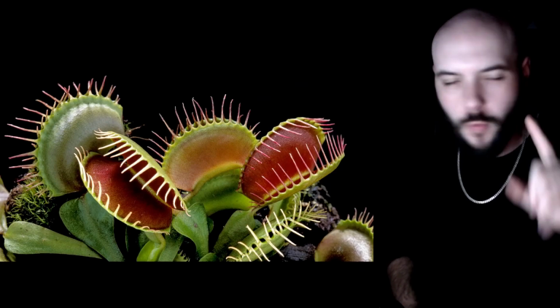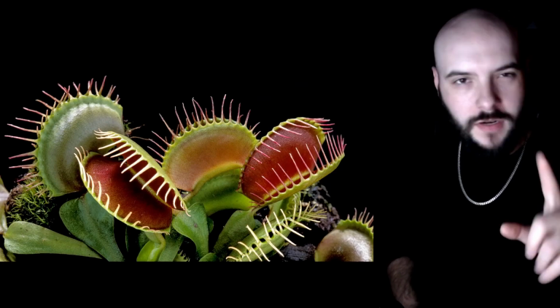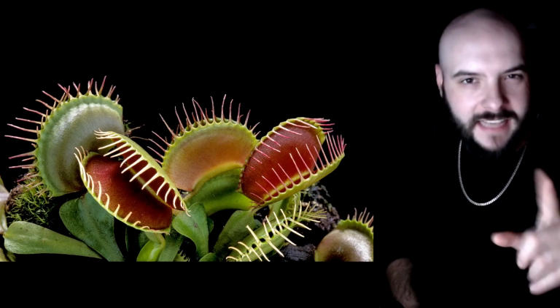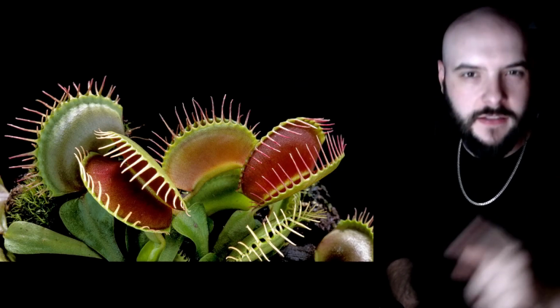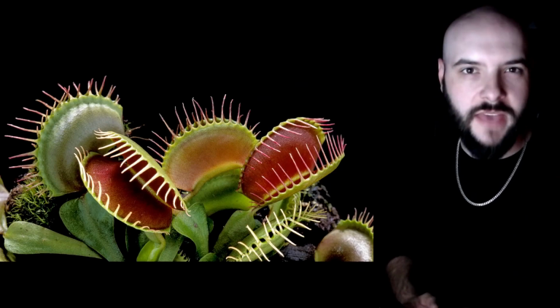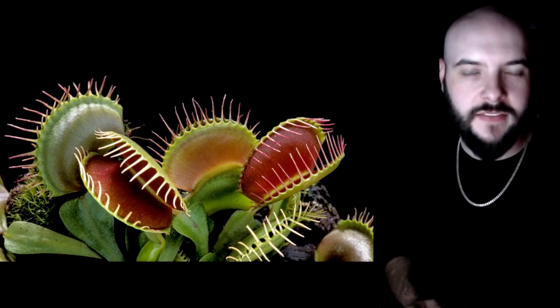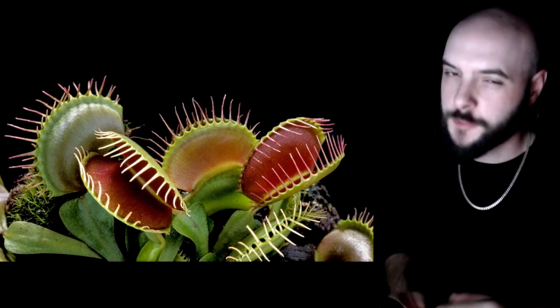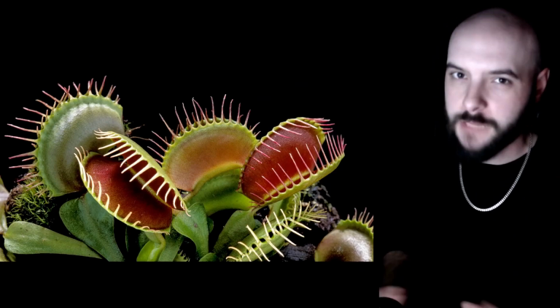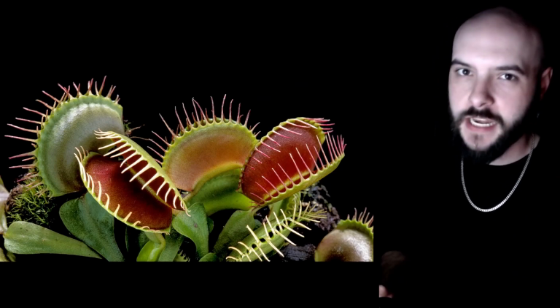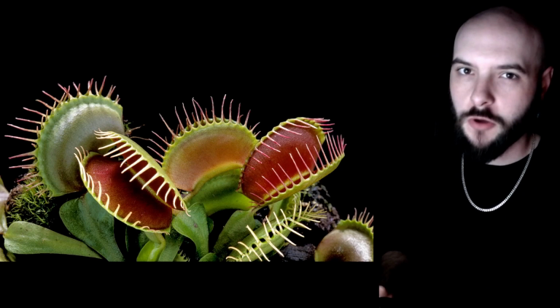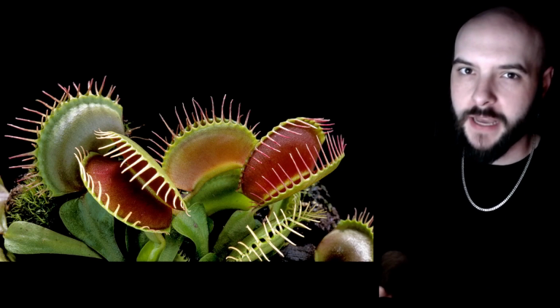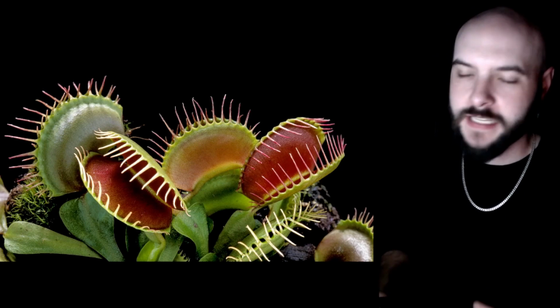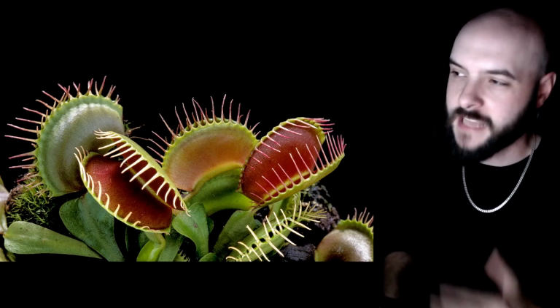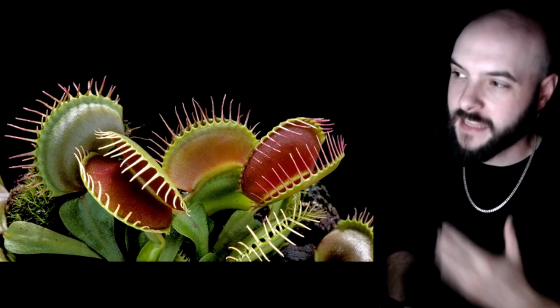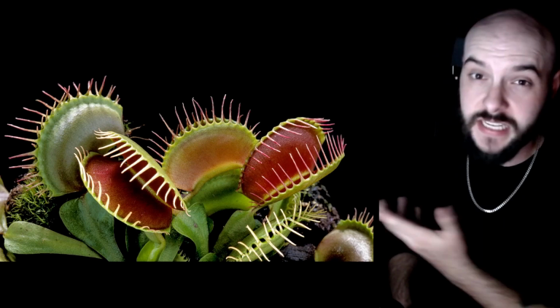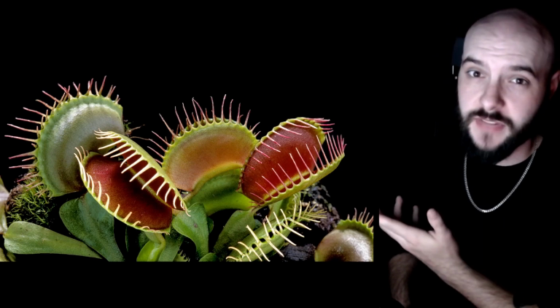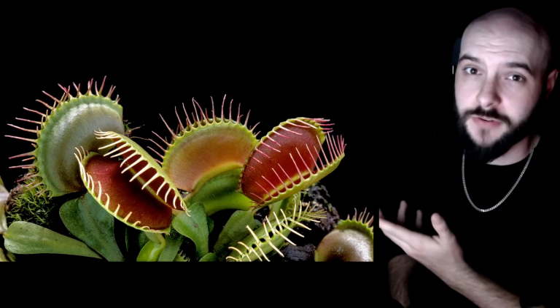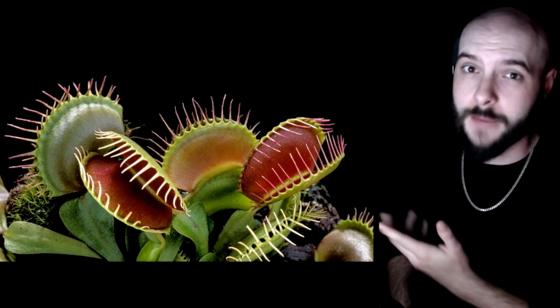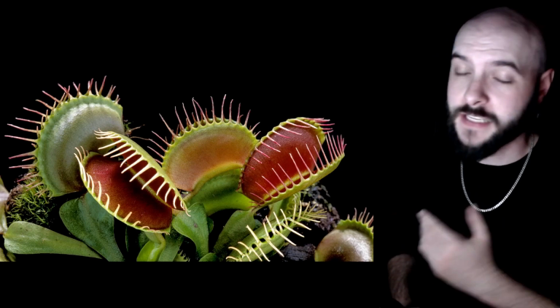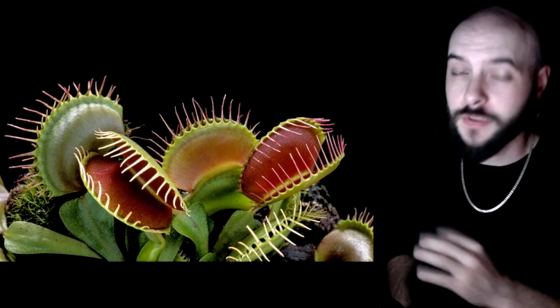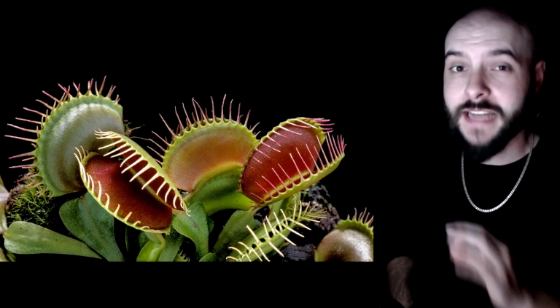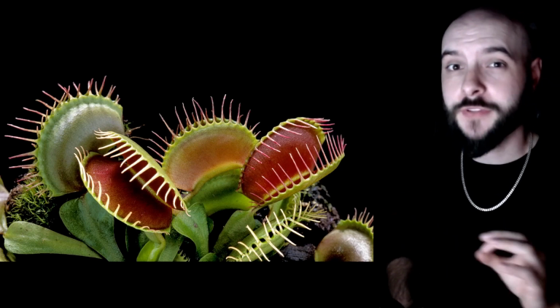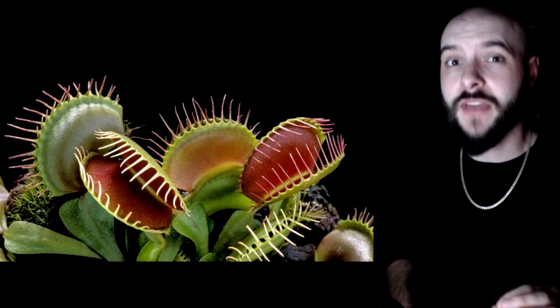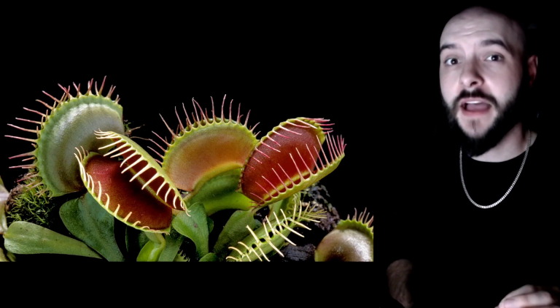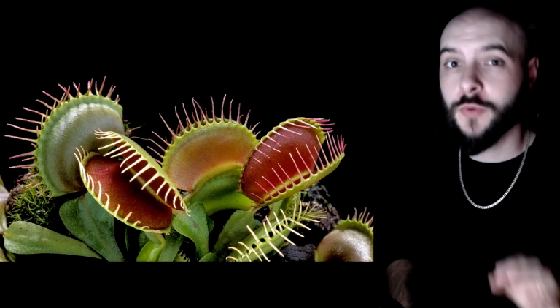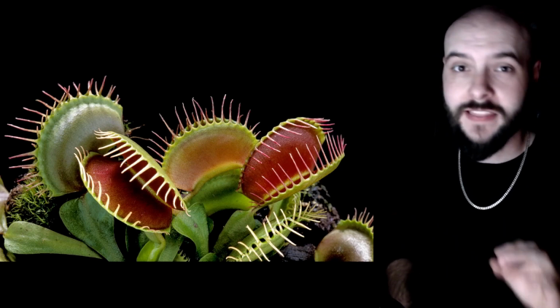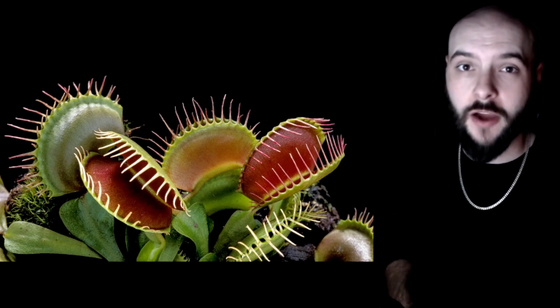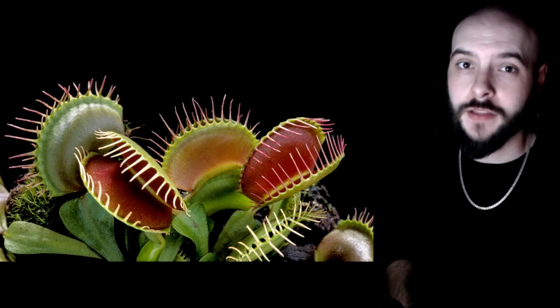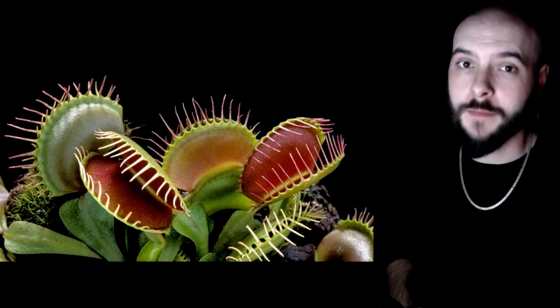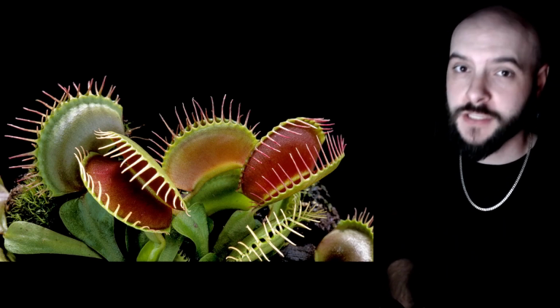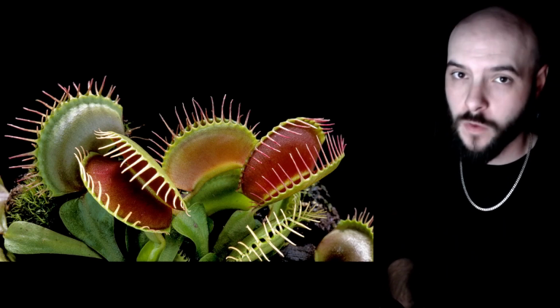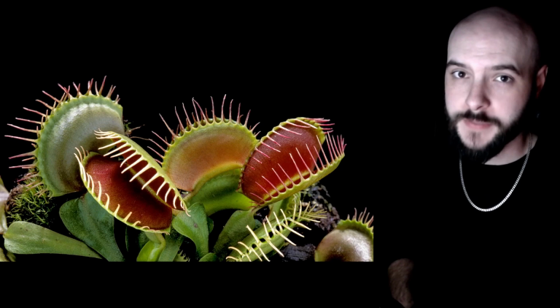And one last little fact you probably didn't know: the Venus flytrap is only naturally found within the Carolina Bay swamps.